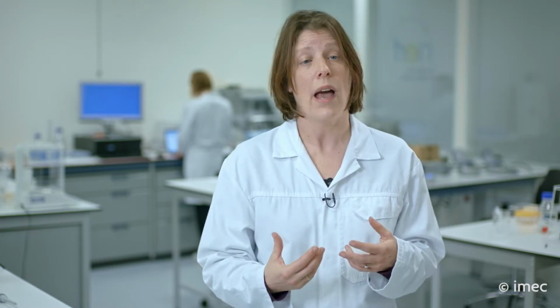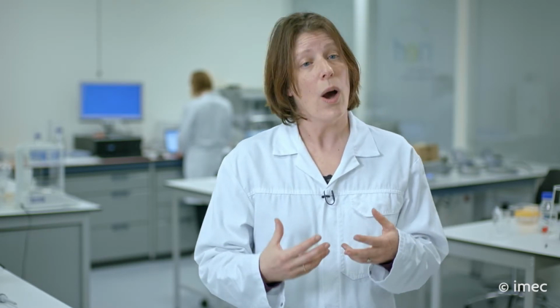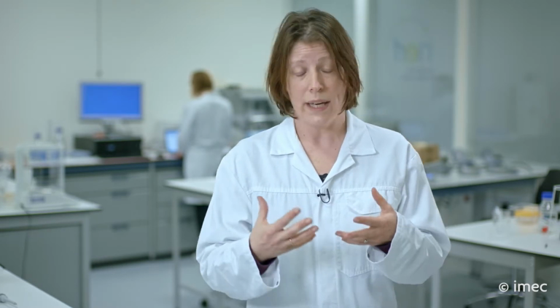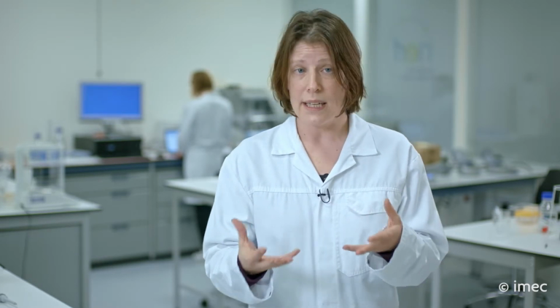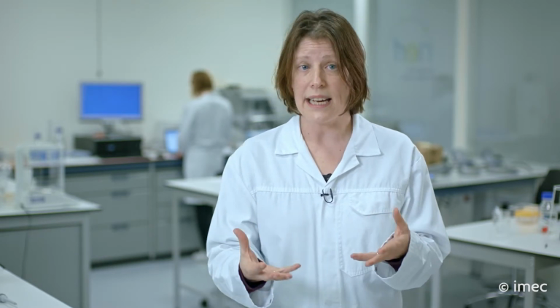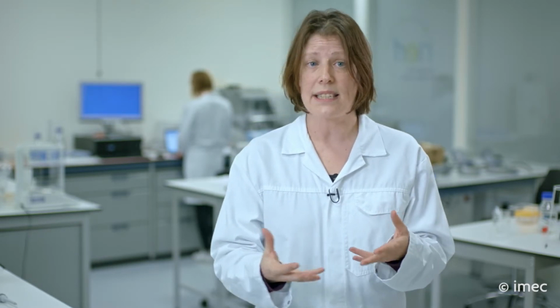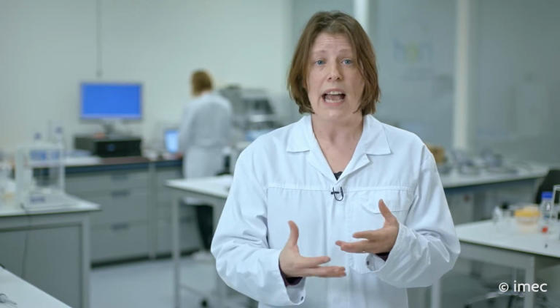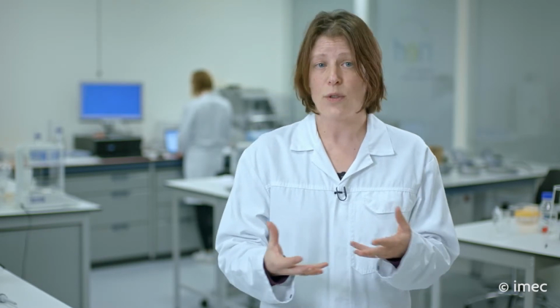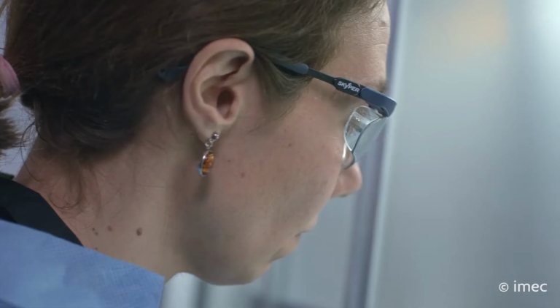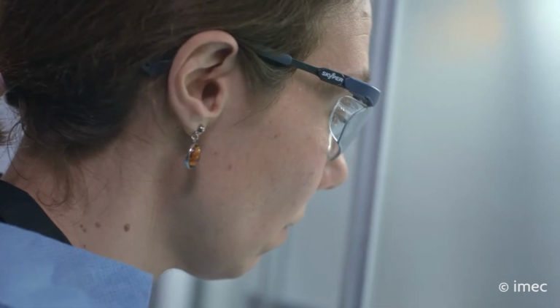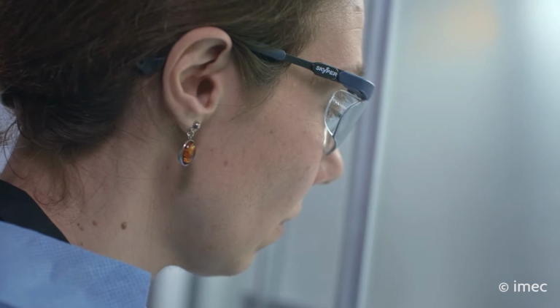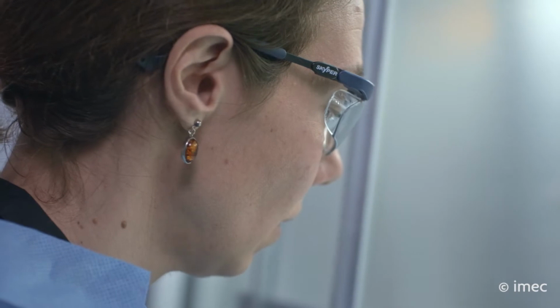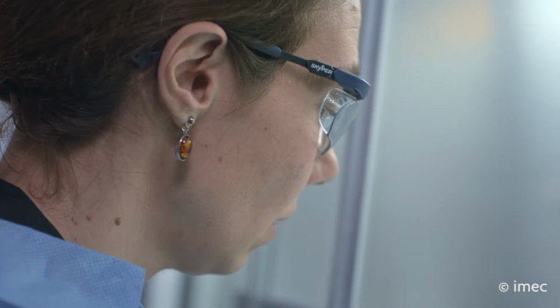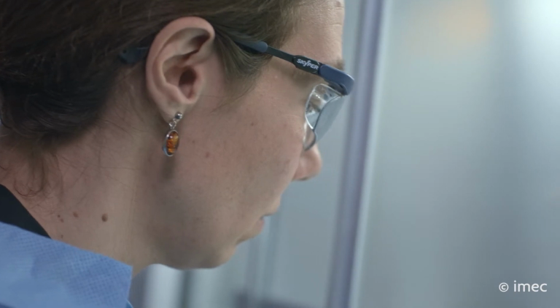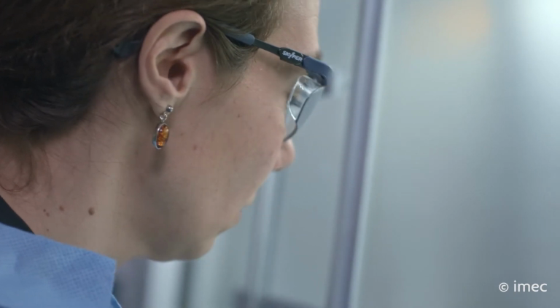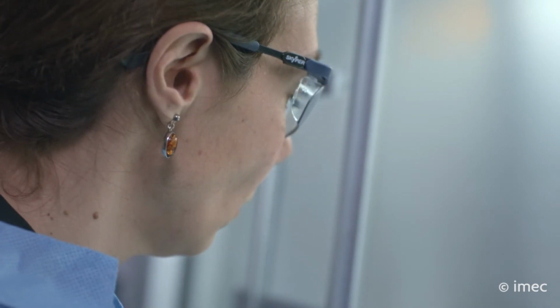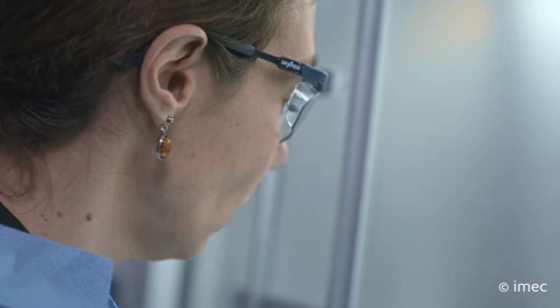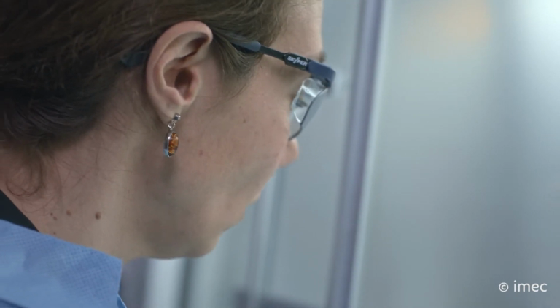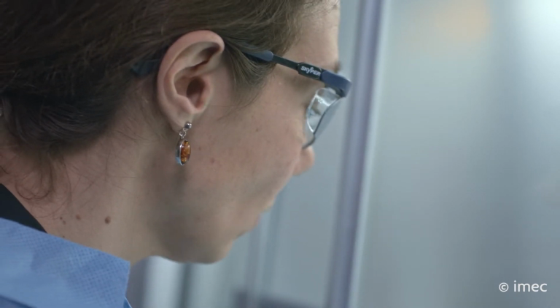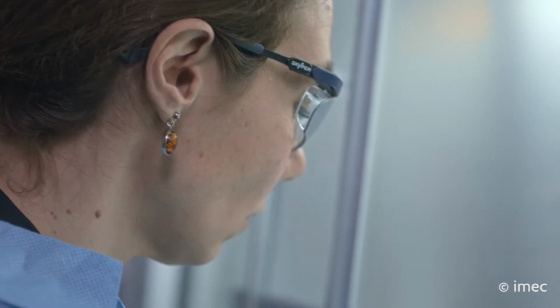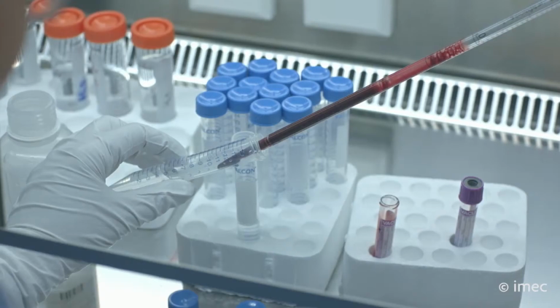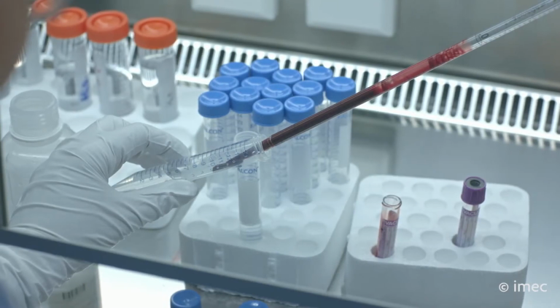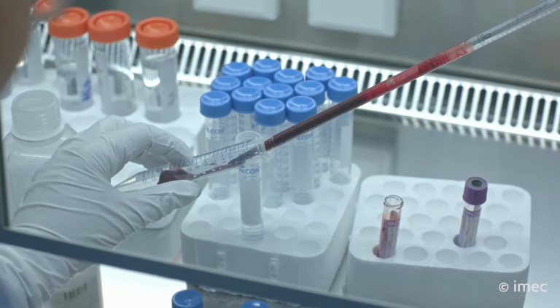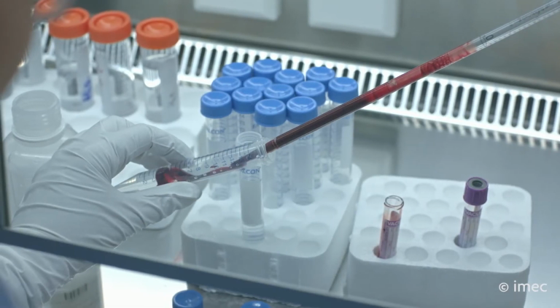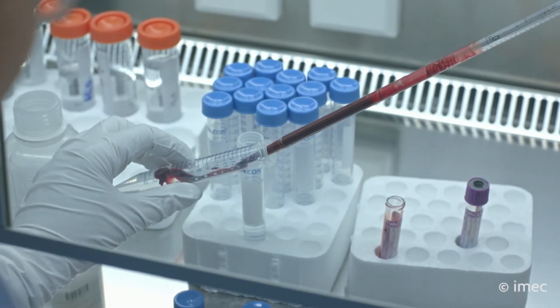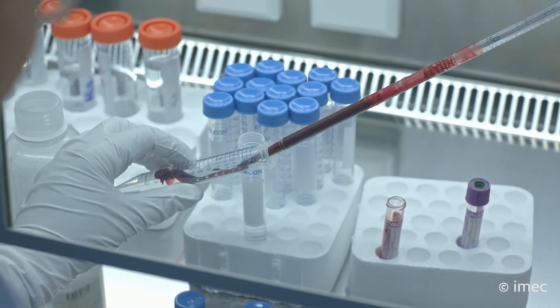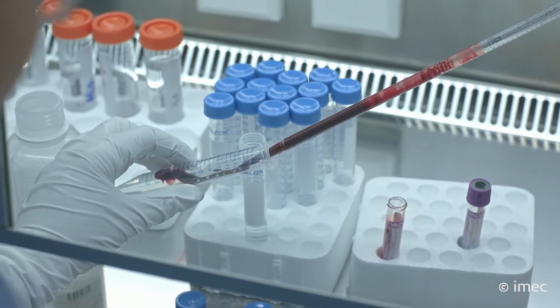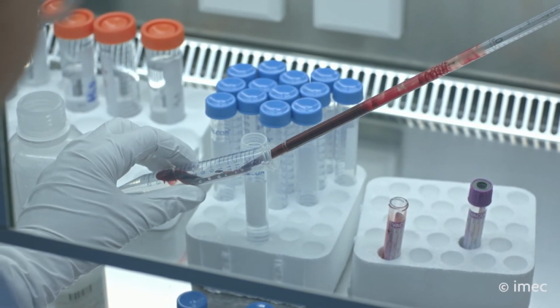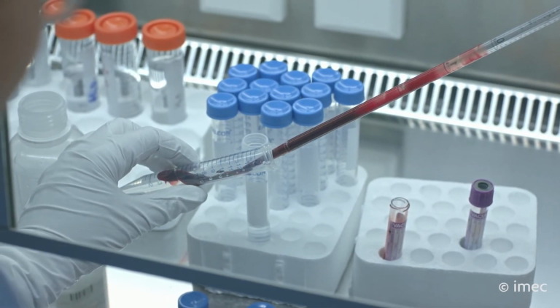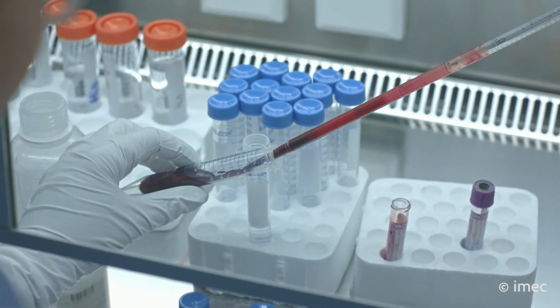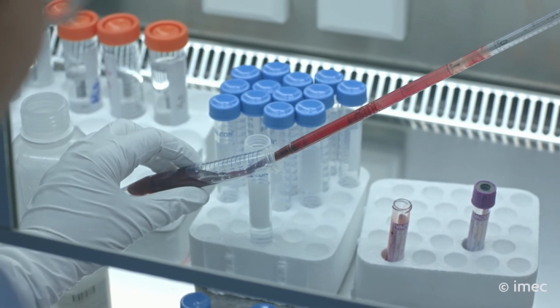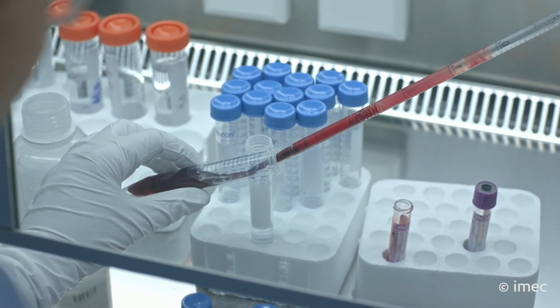we can detect and sort tumour cells which are present in the bloodstream much faster and at a fraction of the cost.